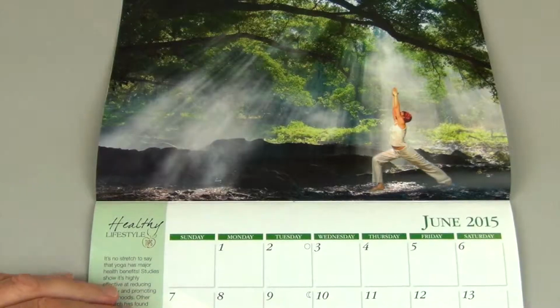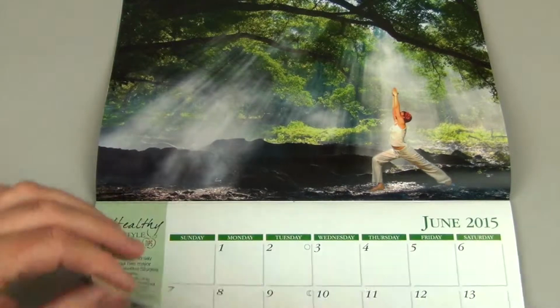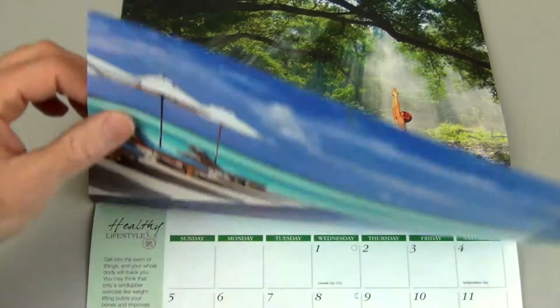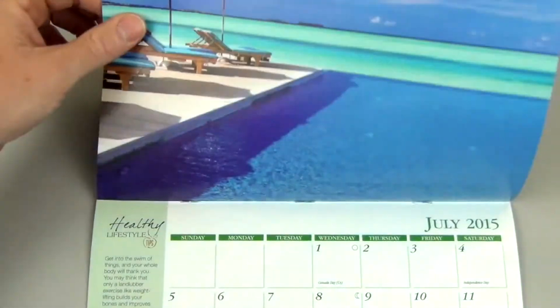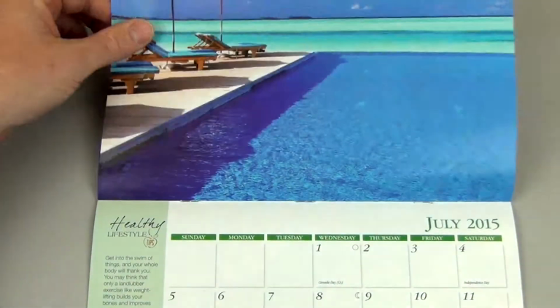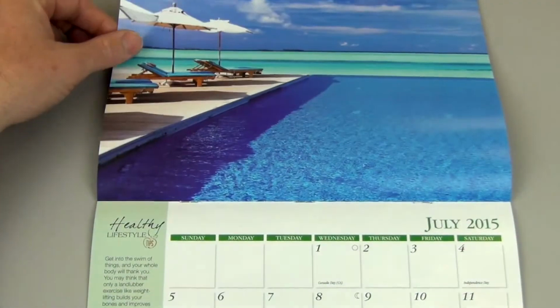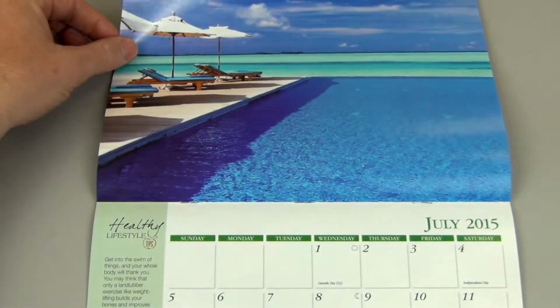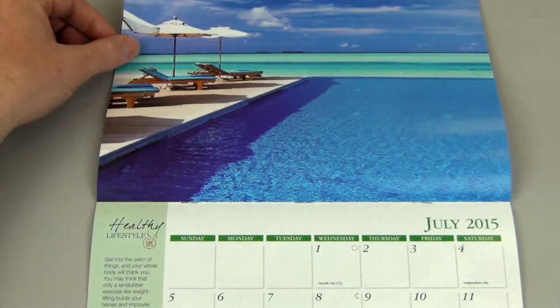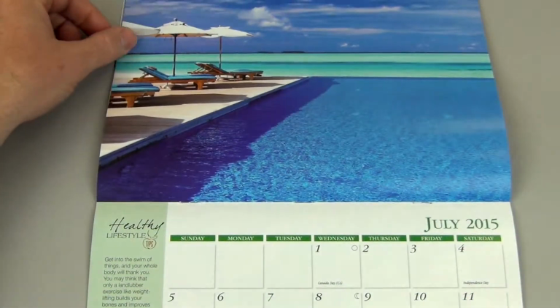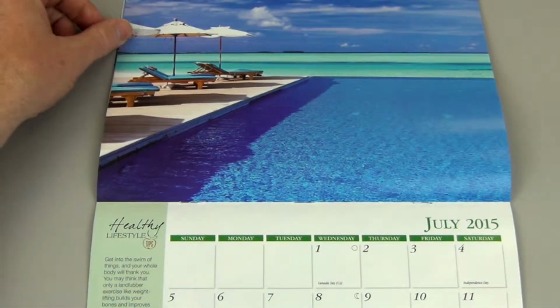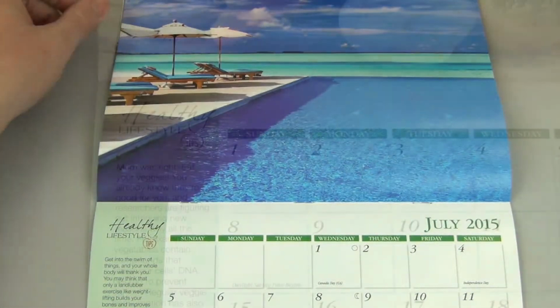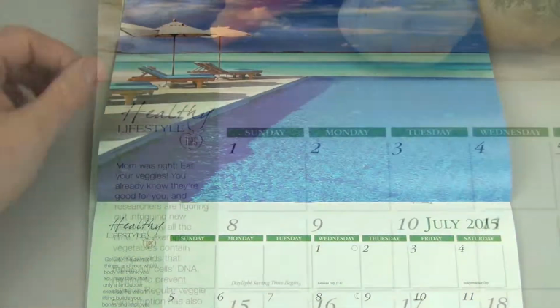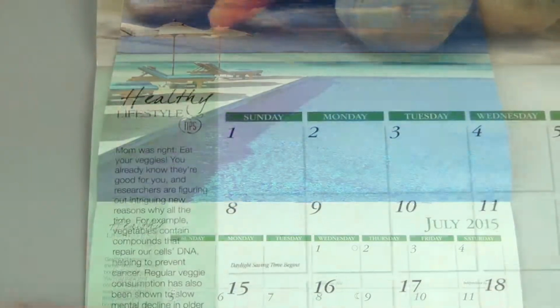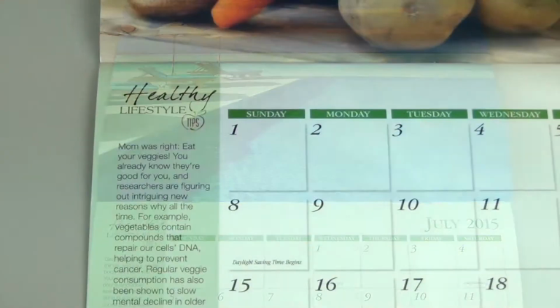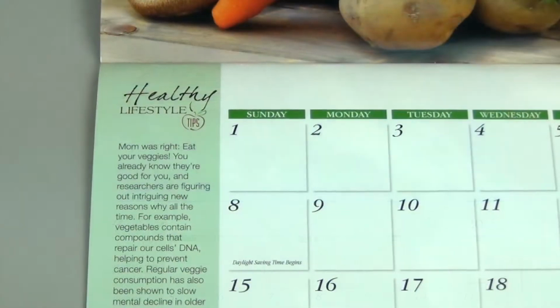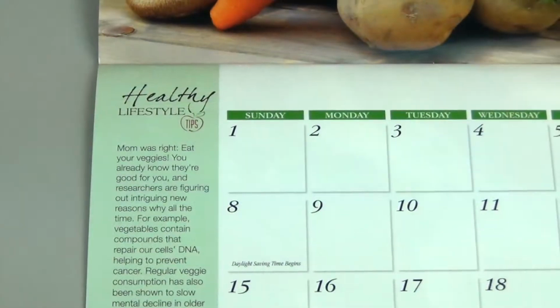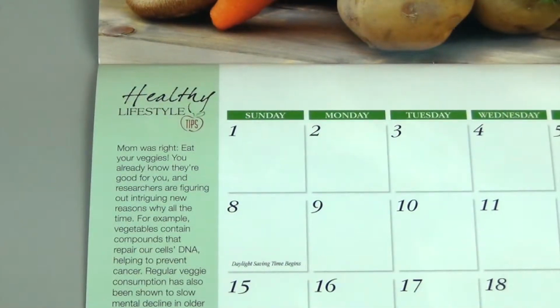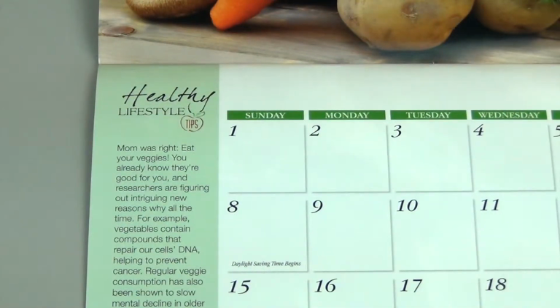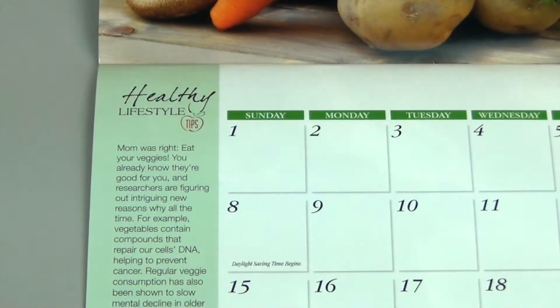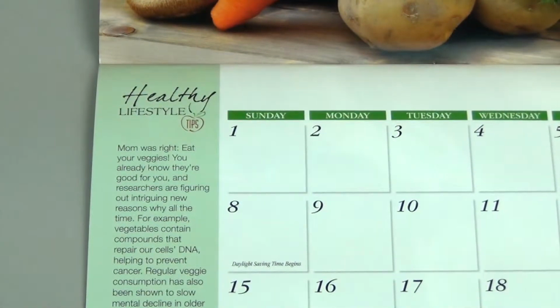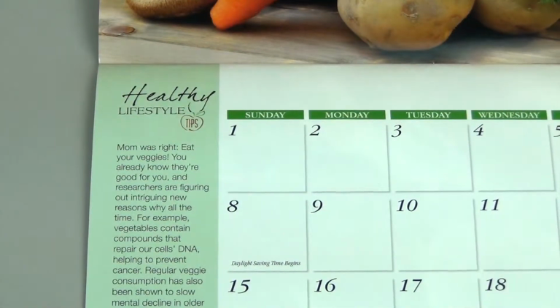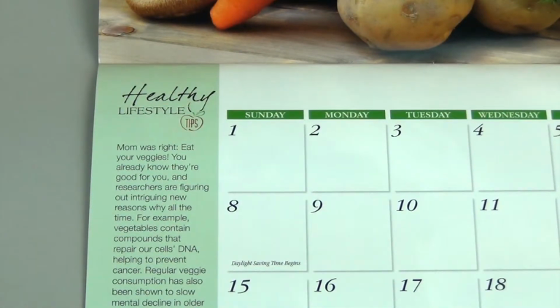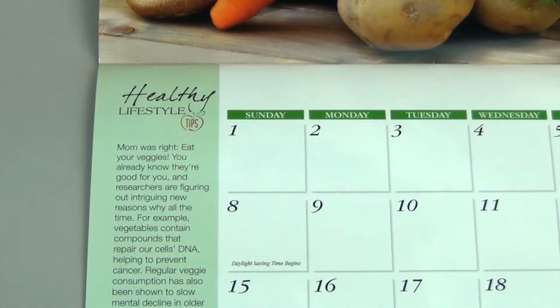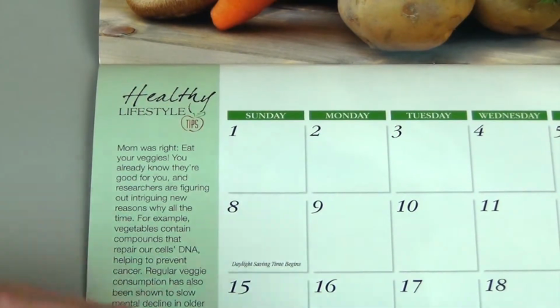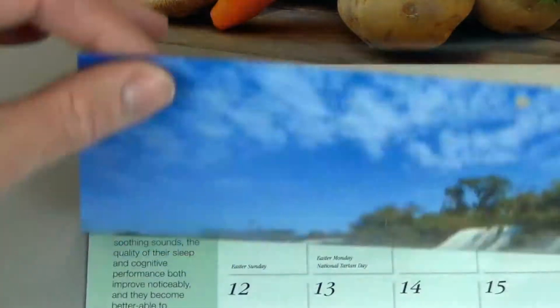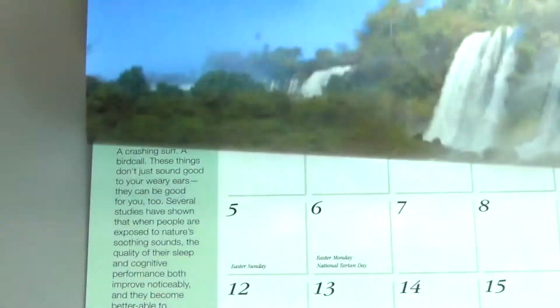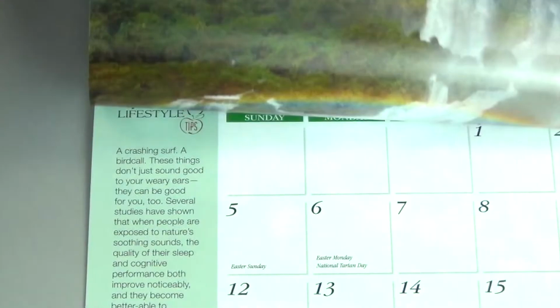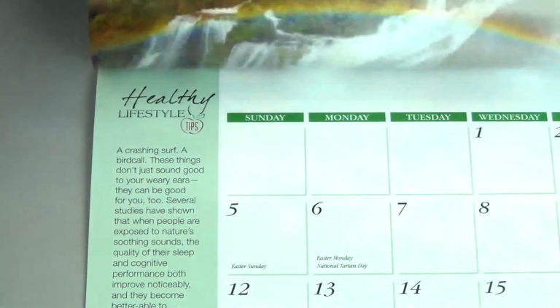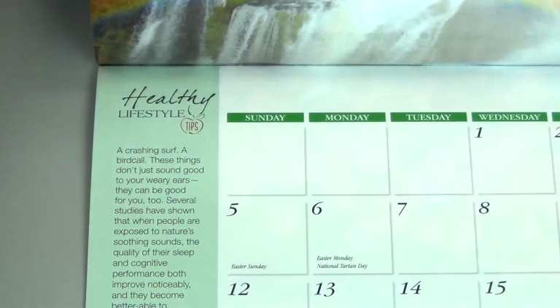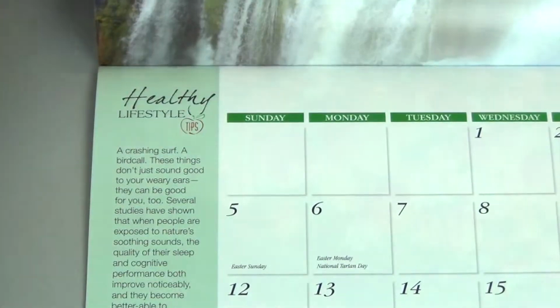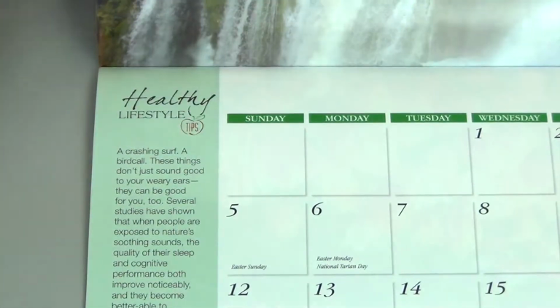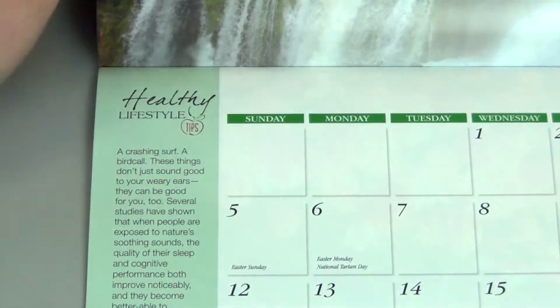Each month includes healthy lifestyle tips to help keep customers and associates on track to a healthier lifestyle.